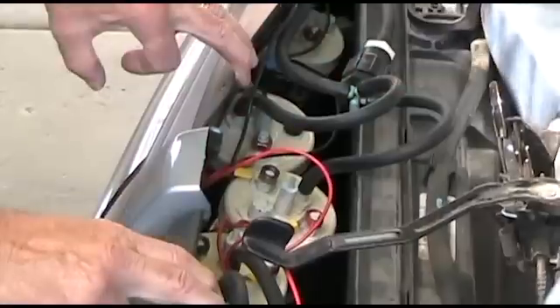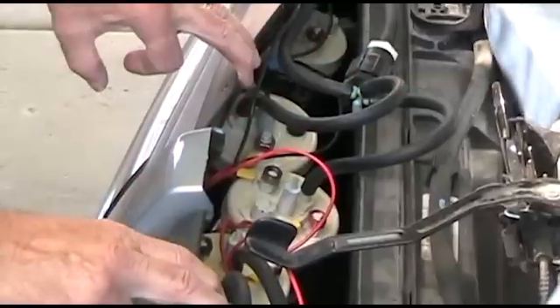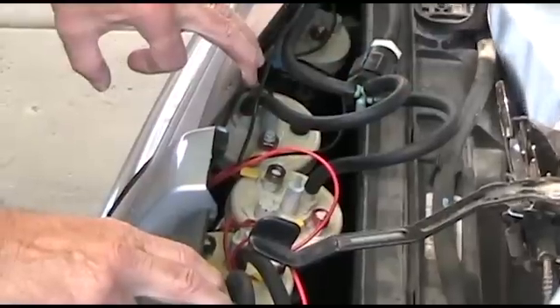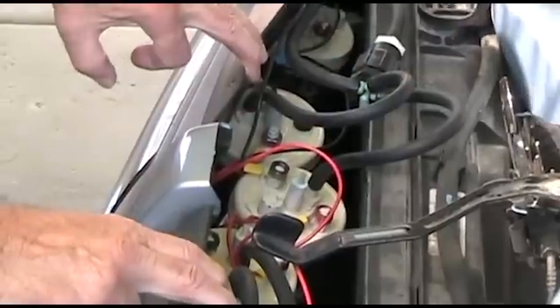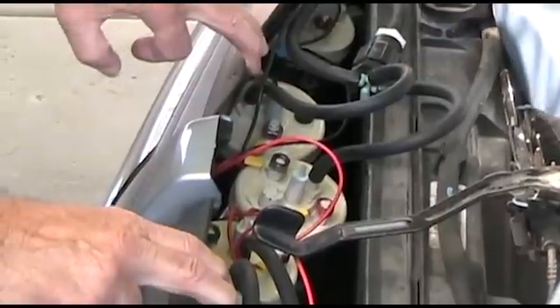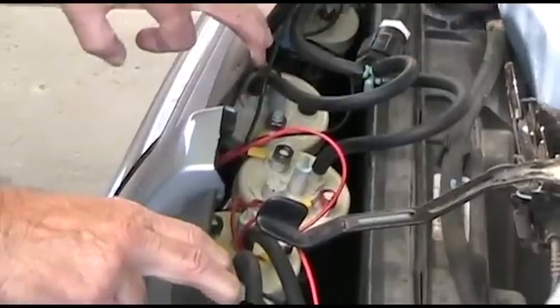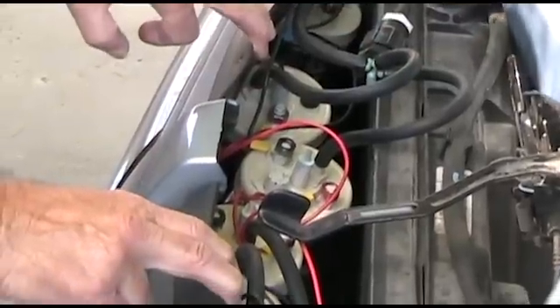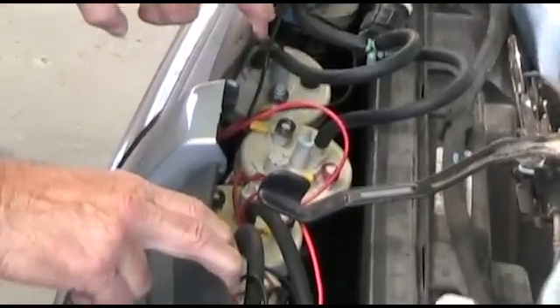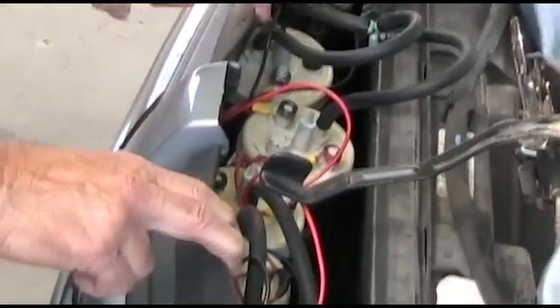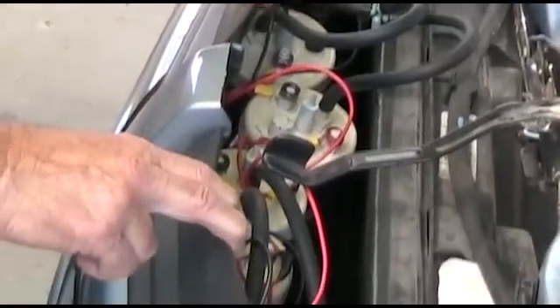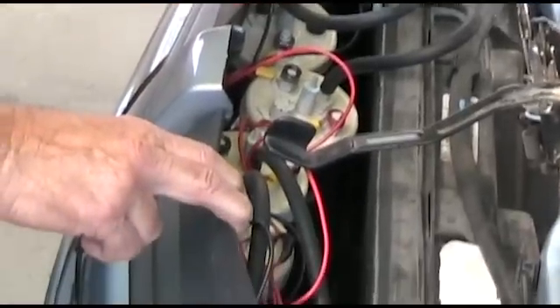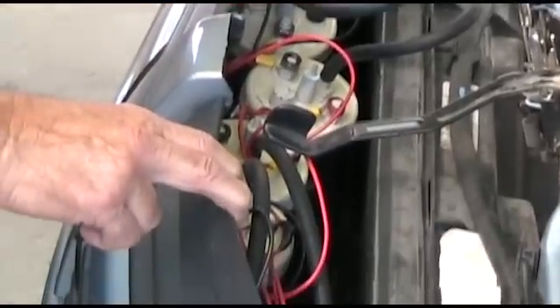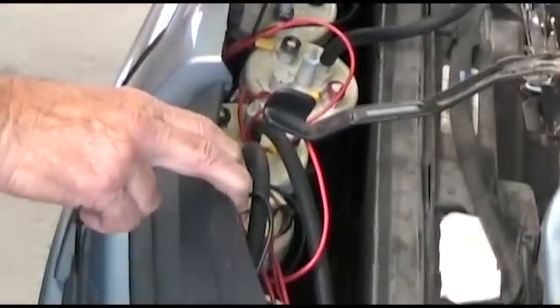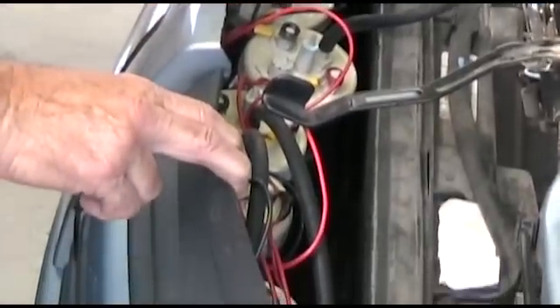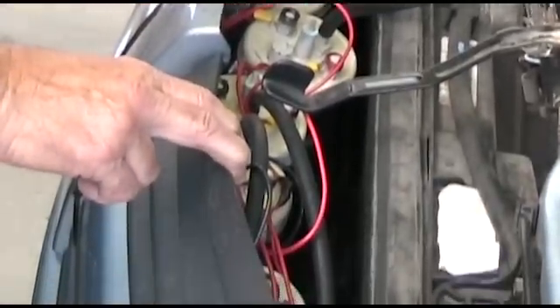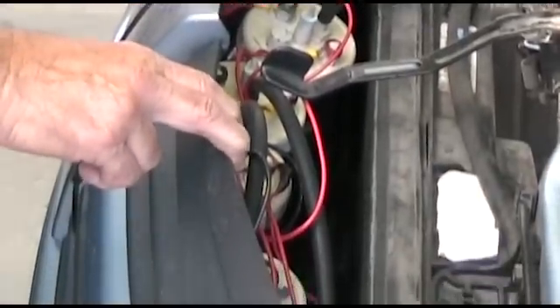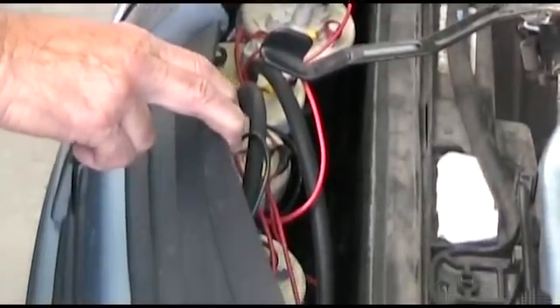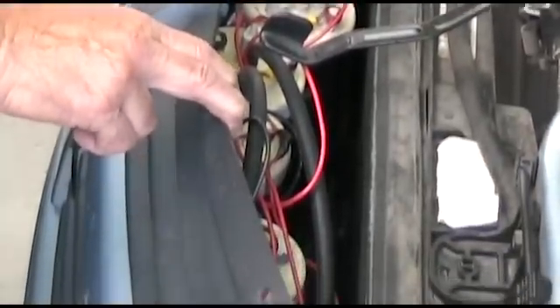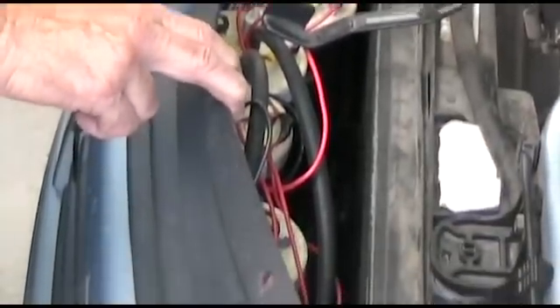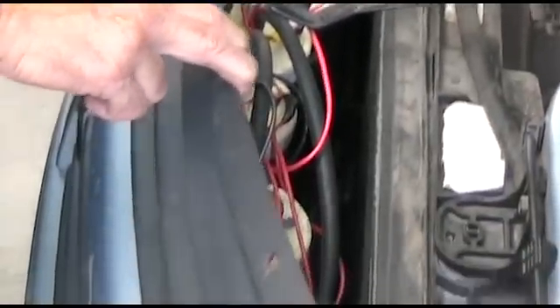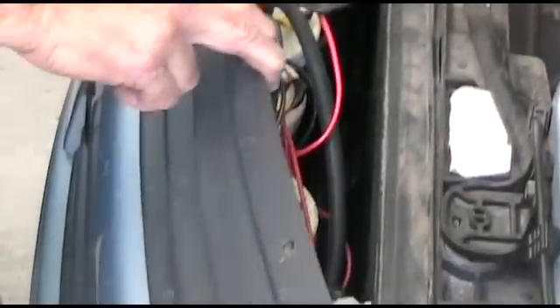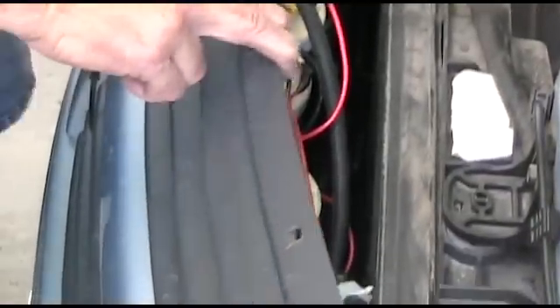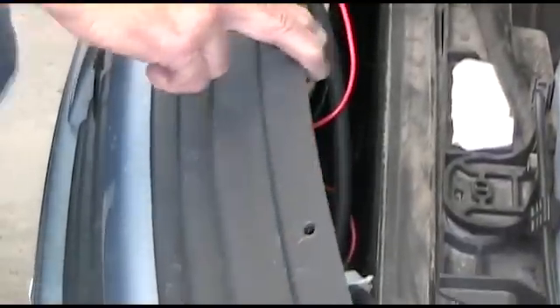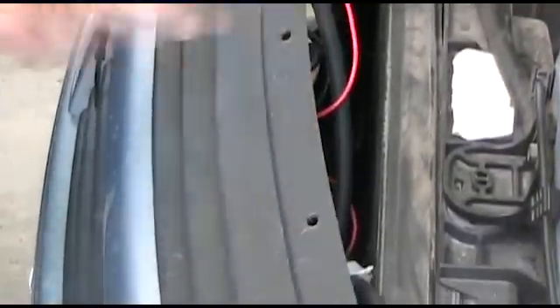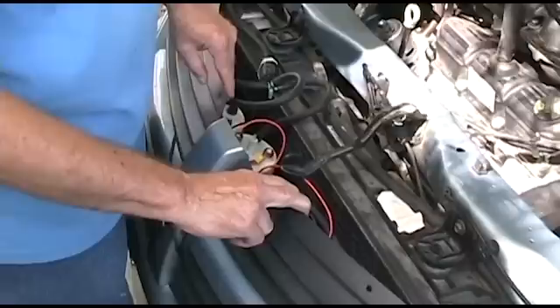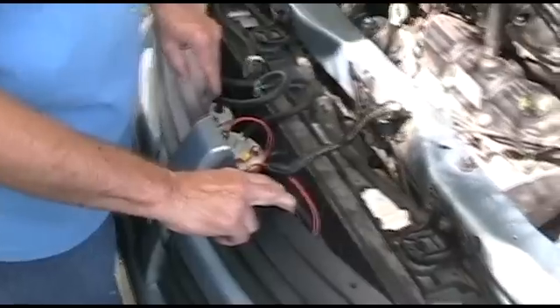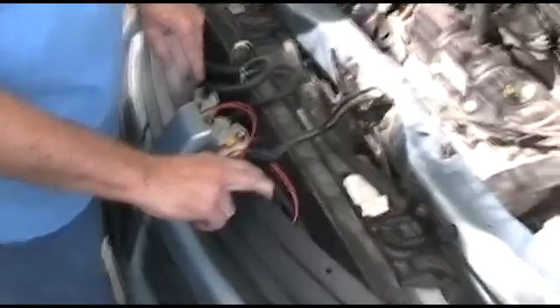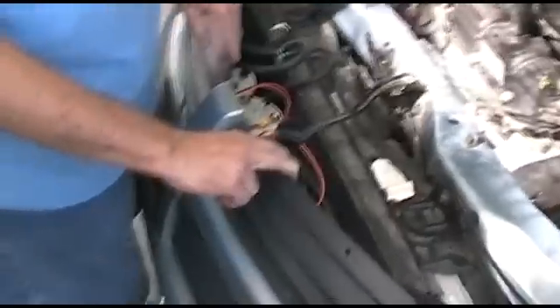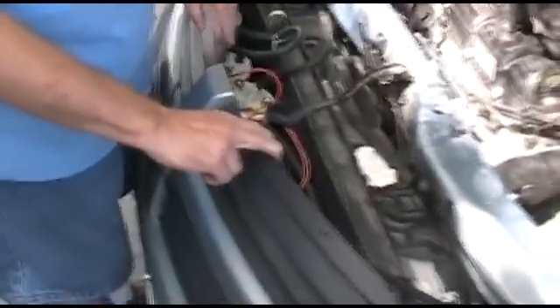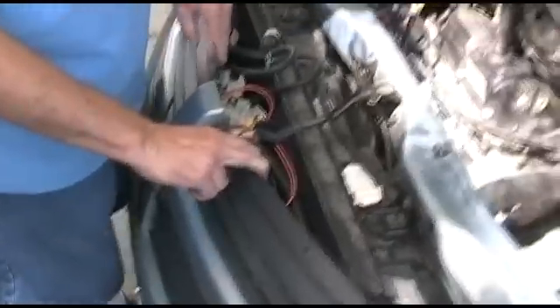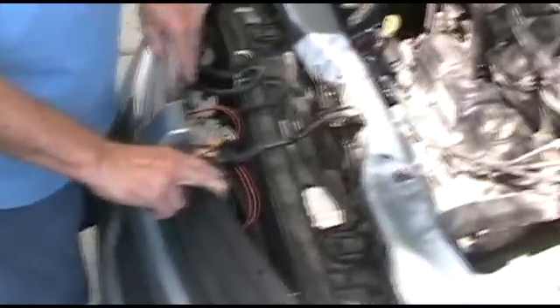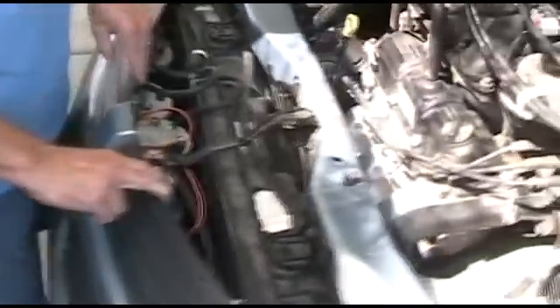This one sits behind the grill. There's six units behind this grill on this vehicle.